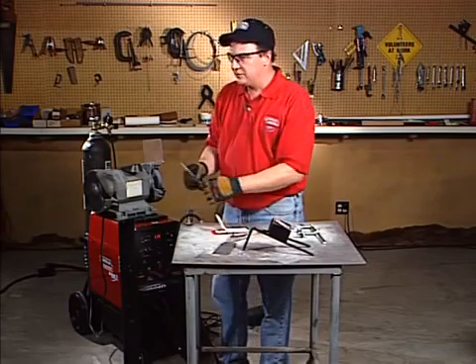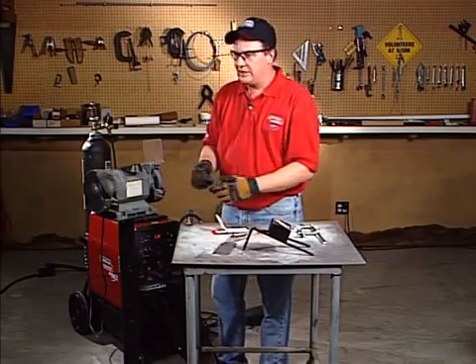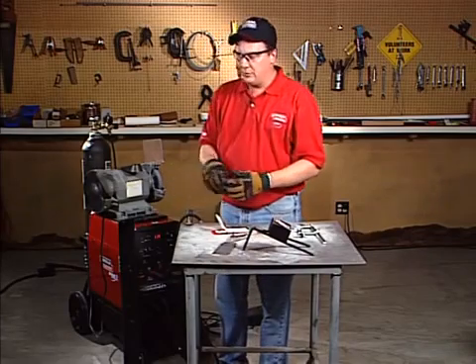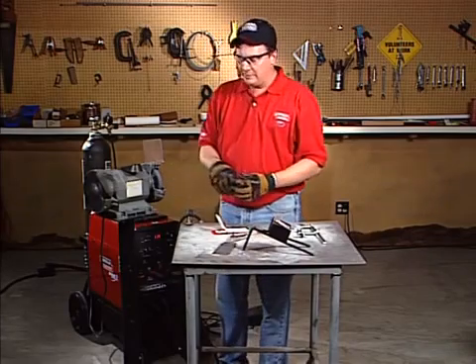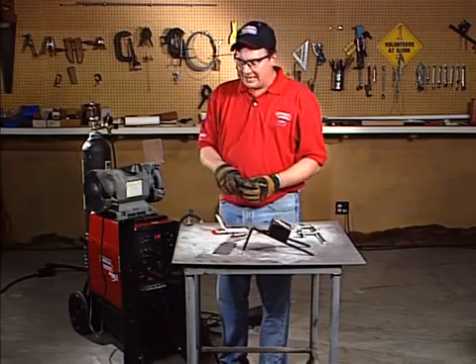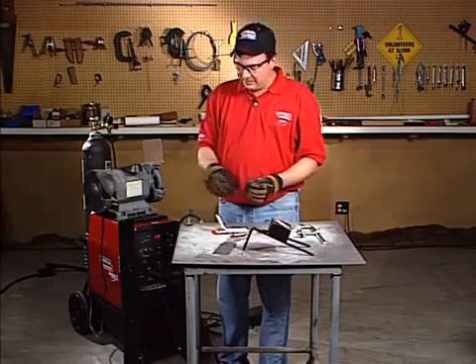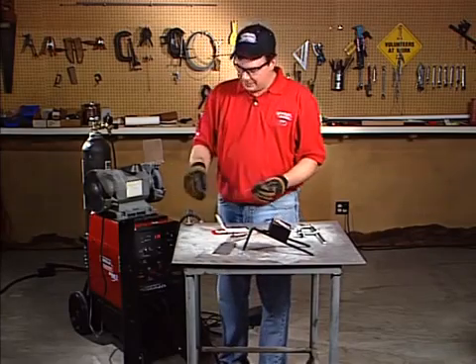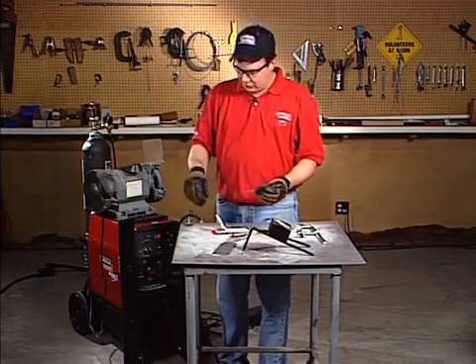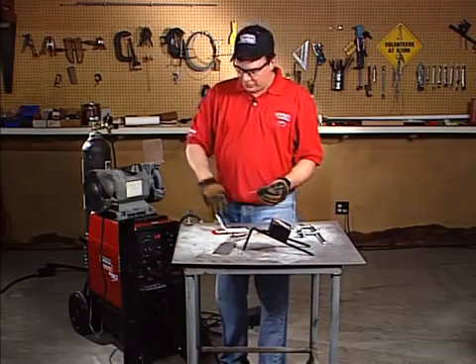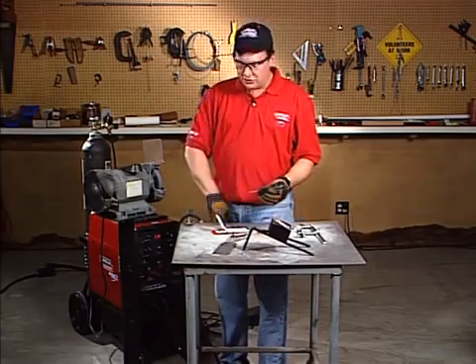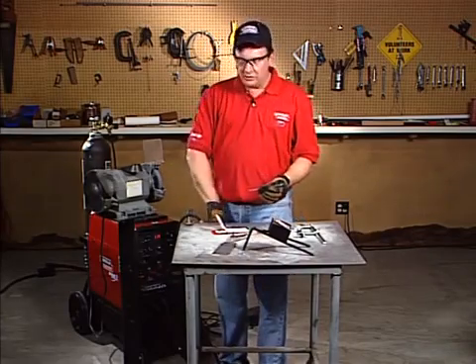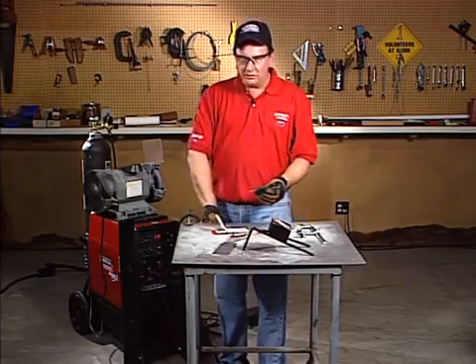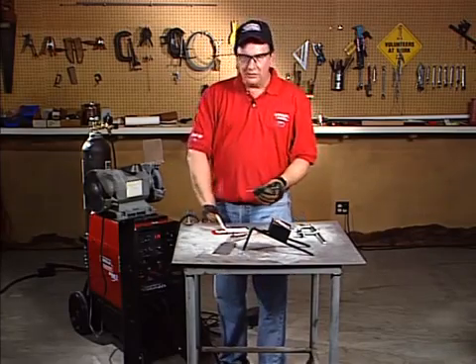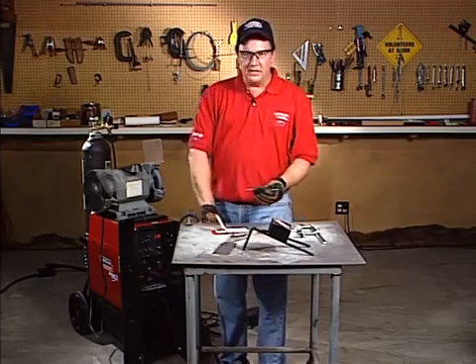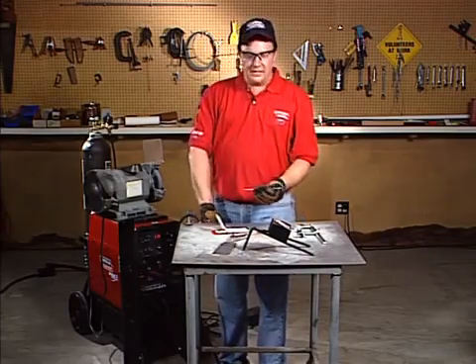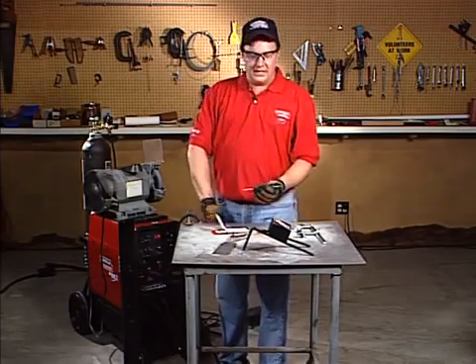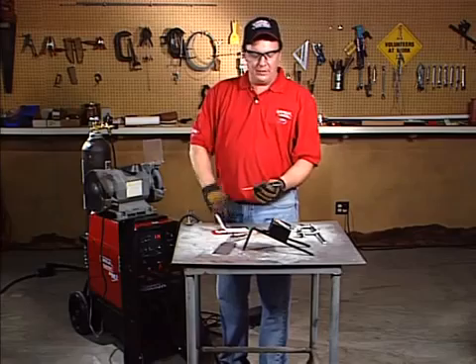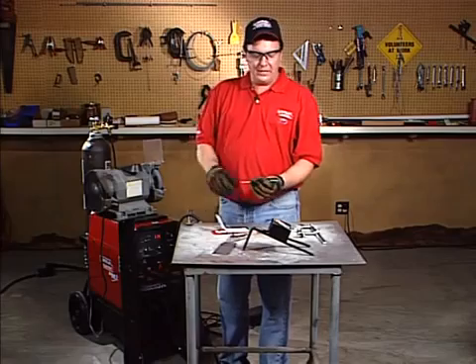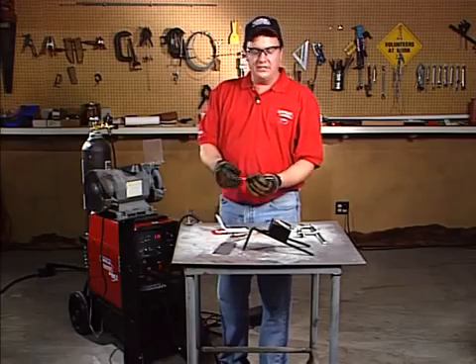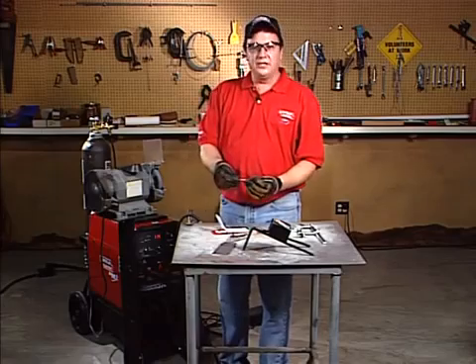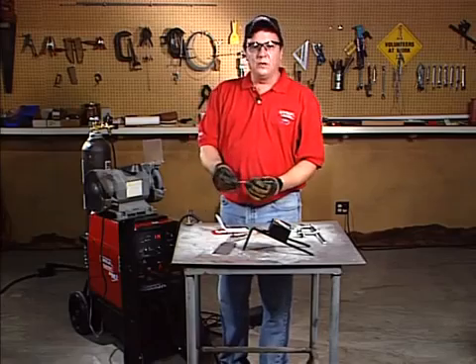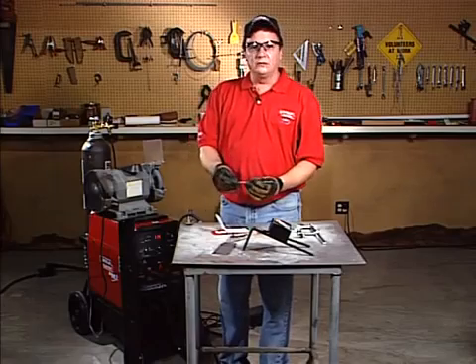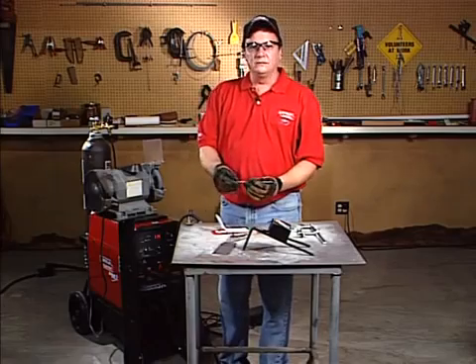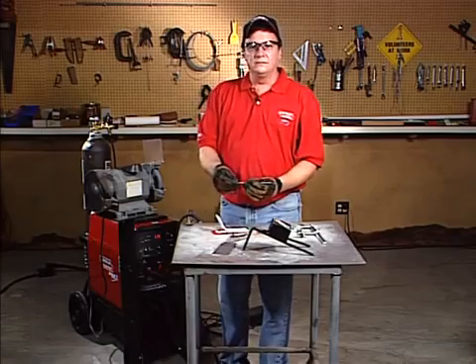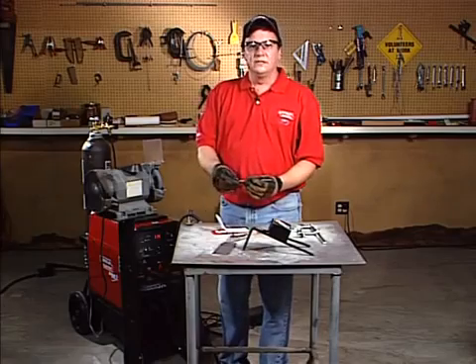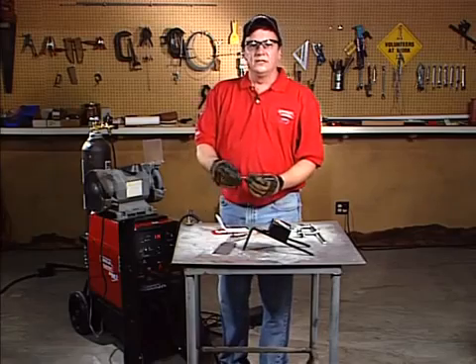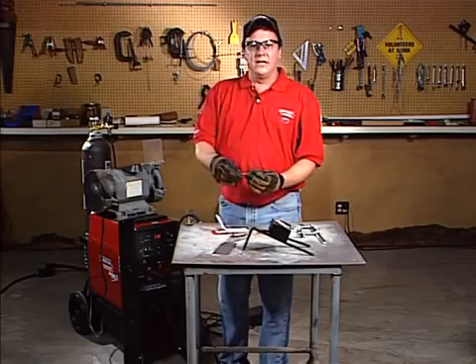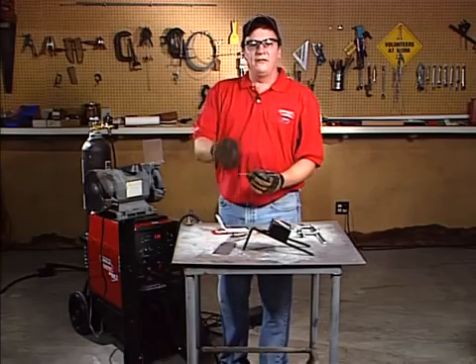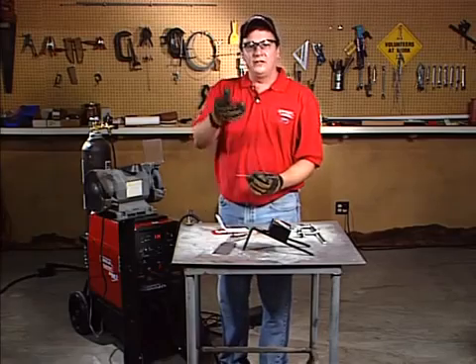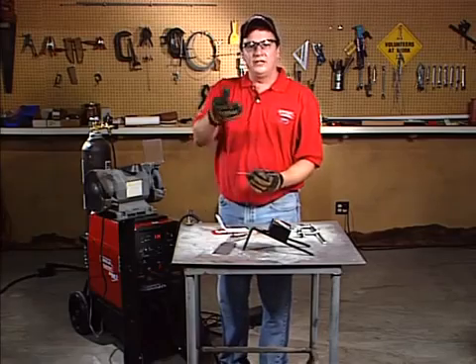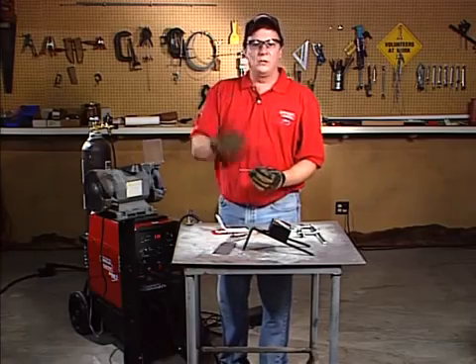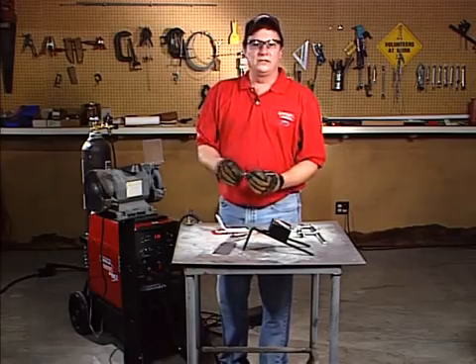So I can put it back into my torch and it'll be ready to TIG weld. Have fun TIG welding!